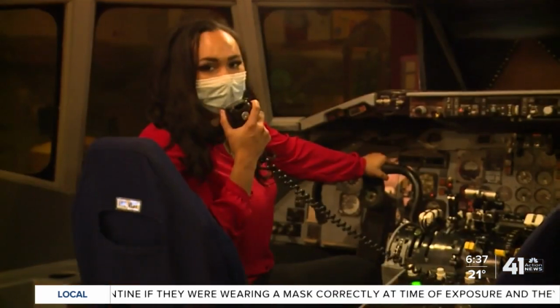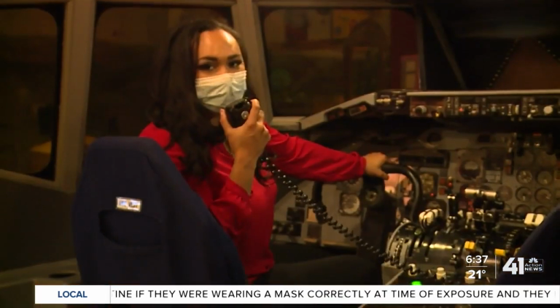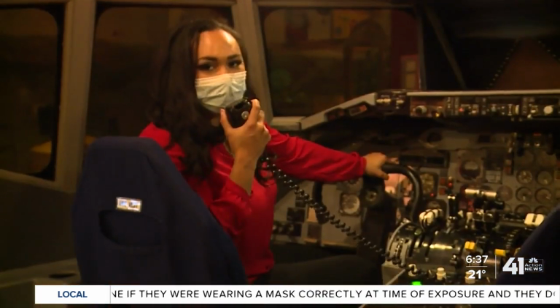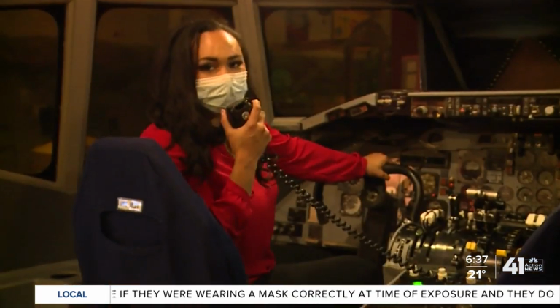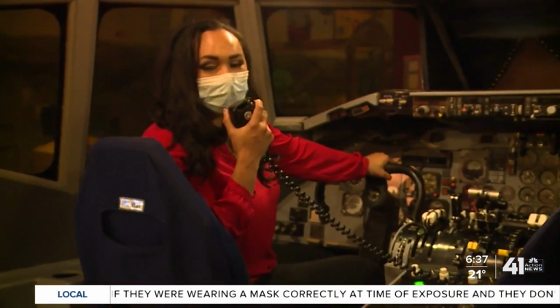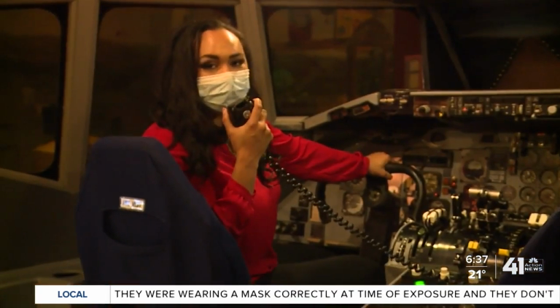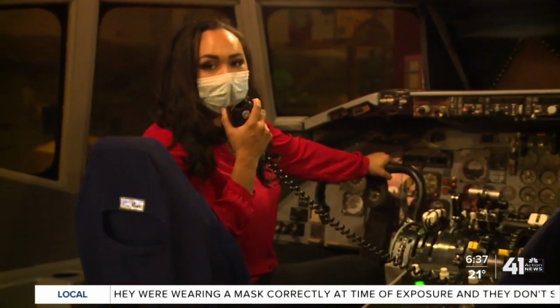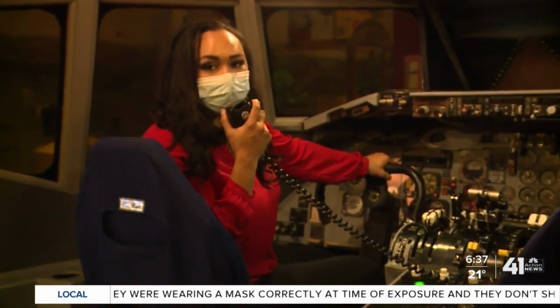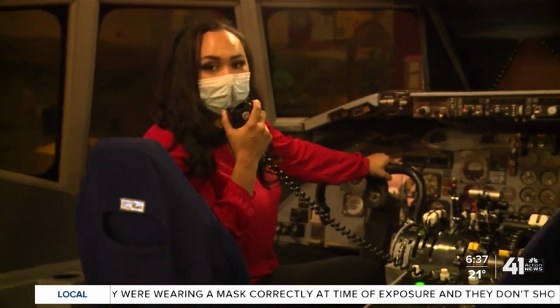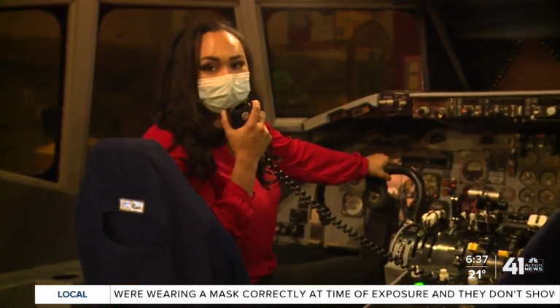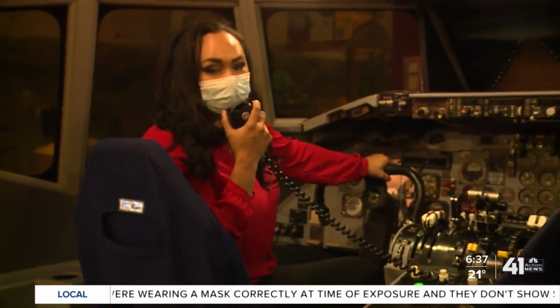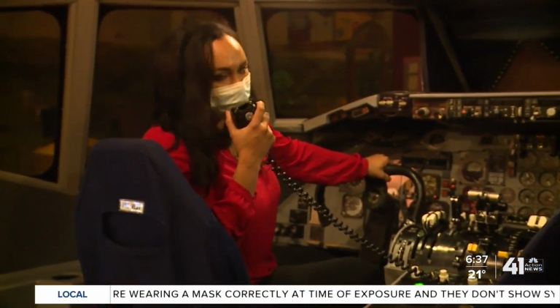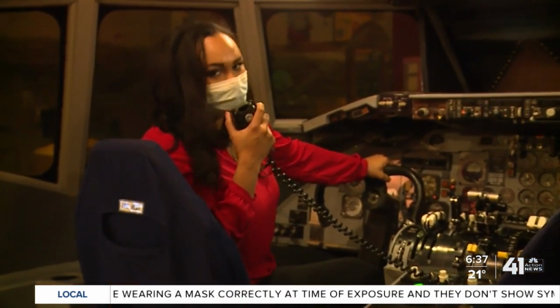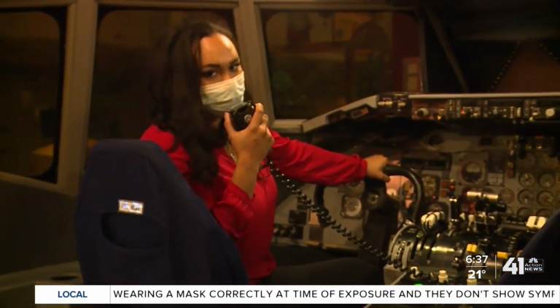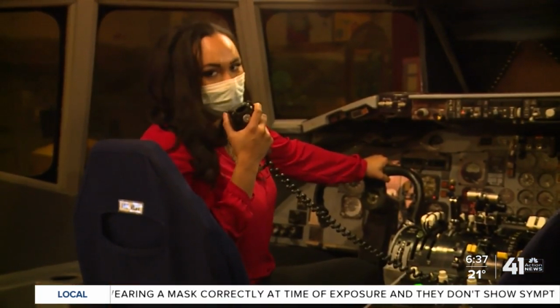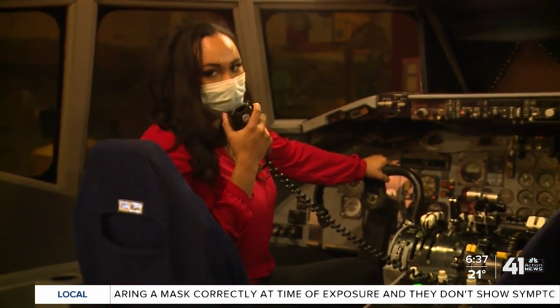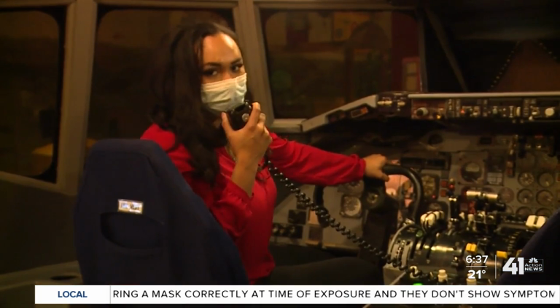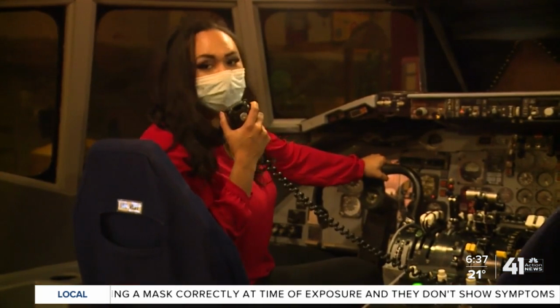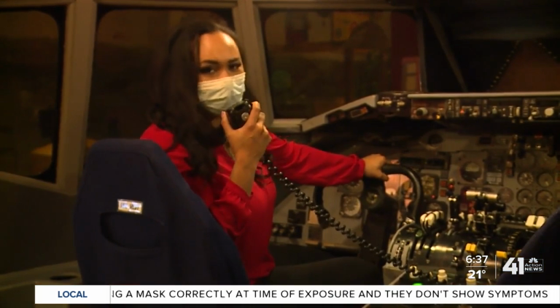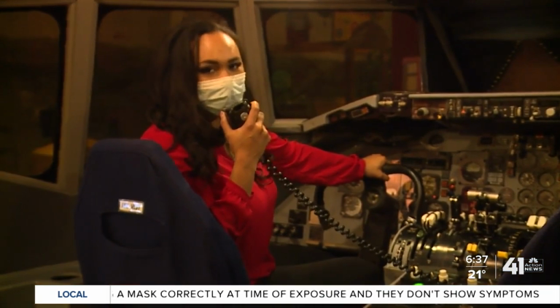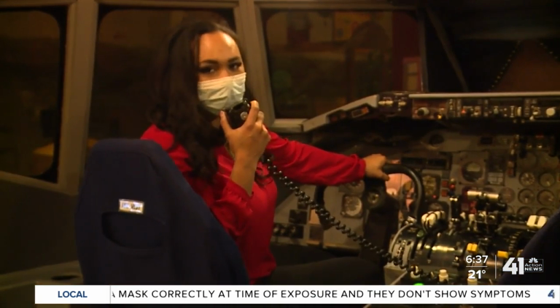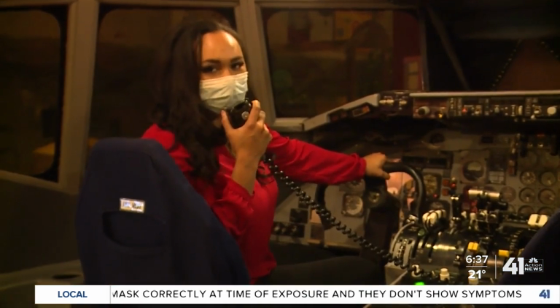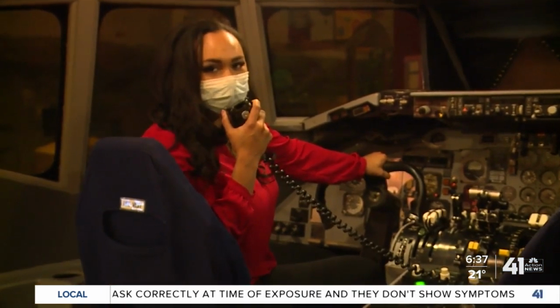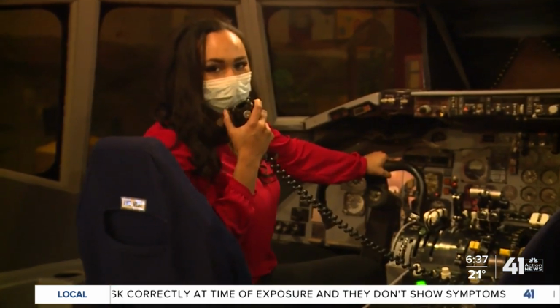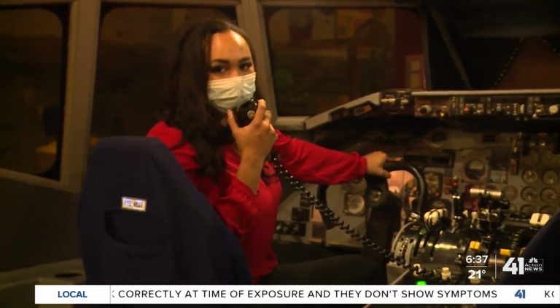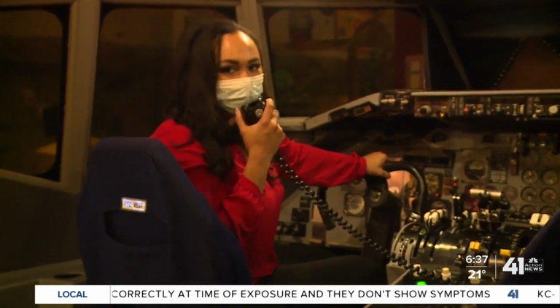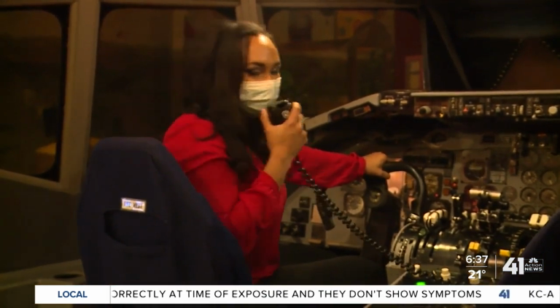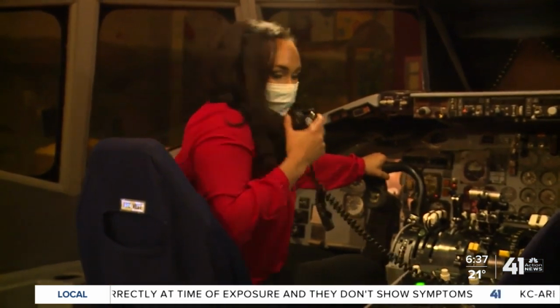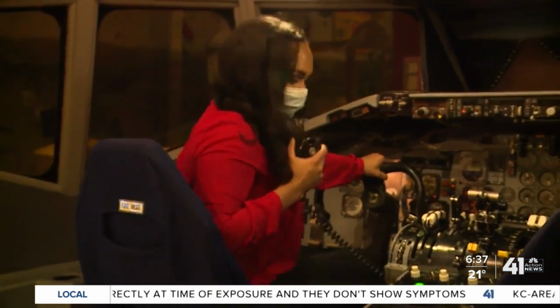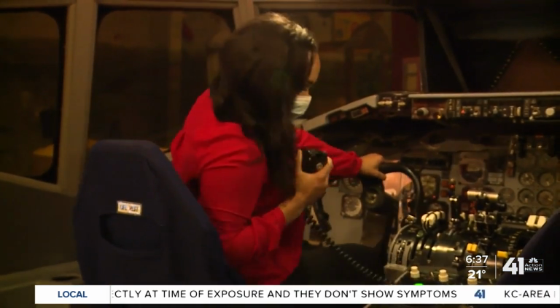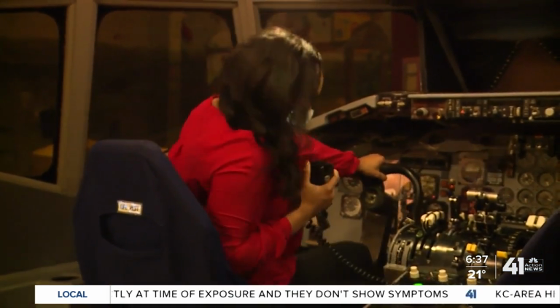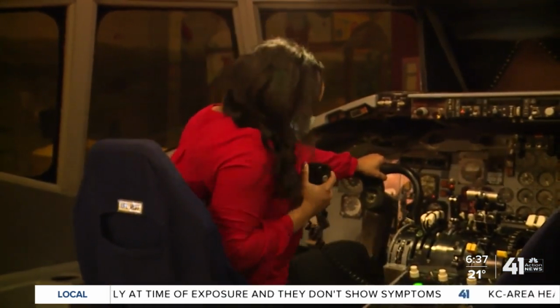For One Tank Trips, Deja Jones, 41 Action News. Let's roll.